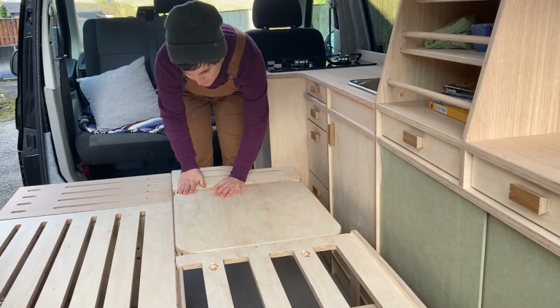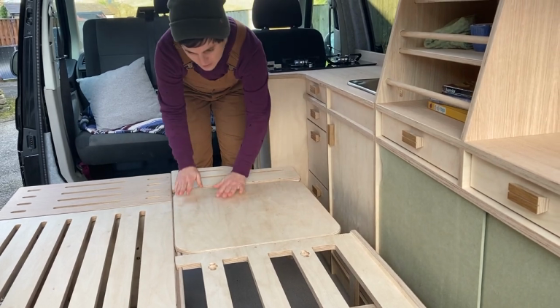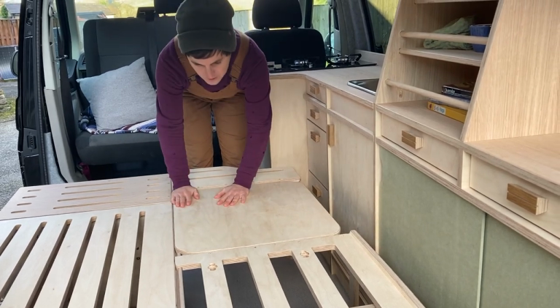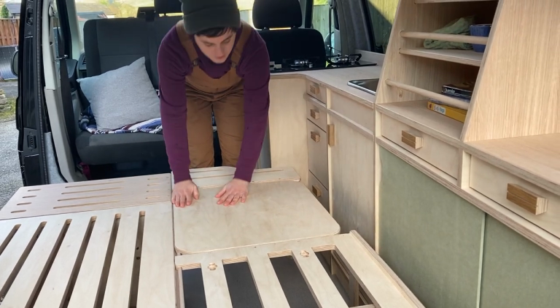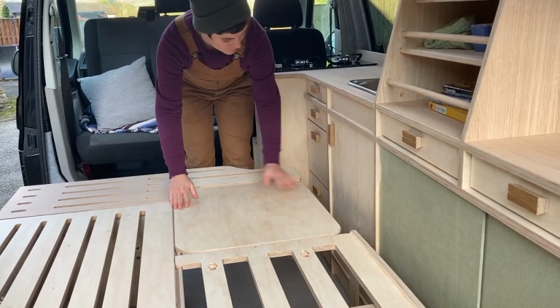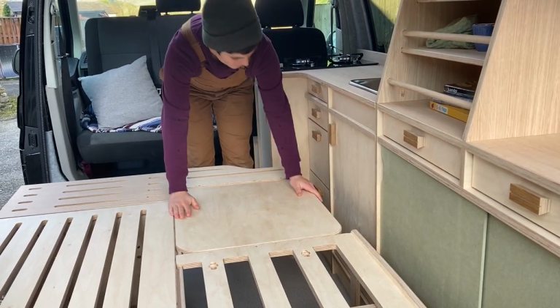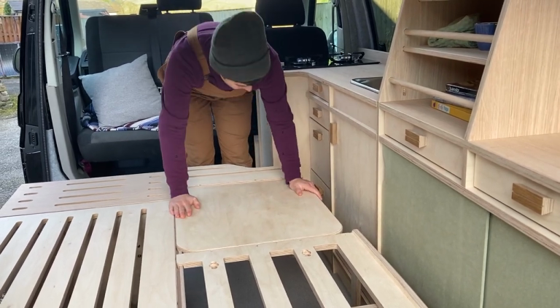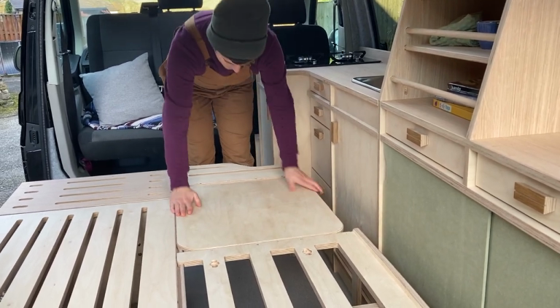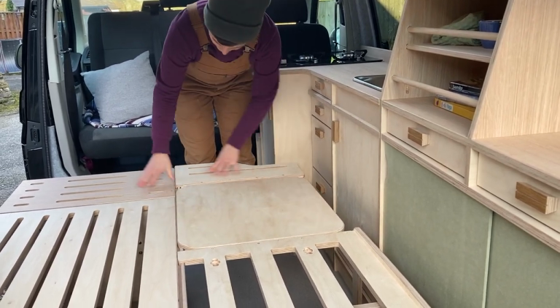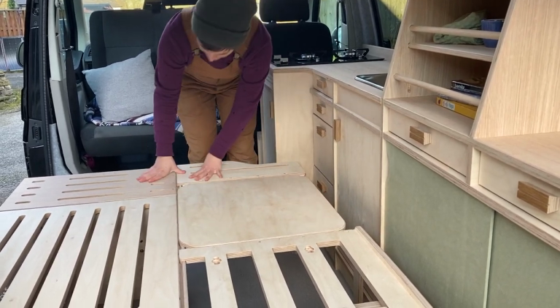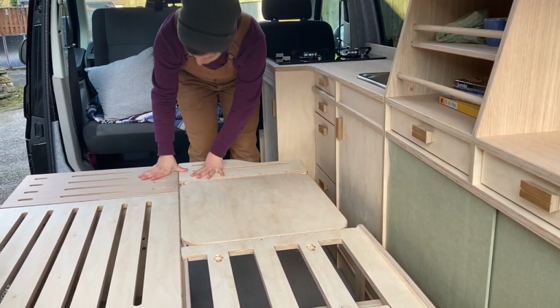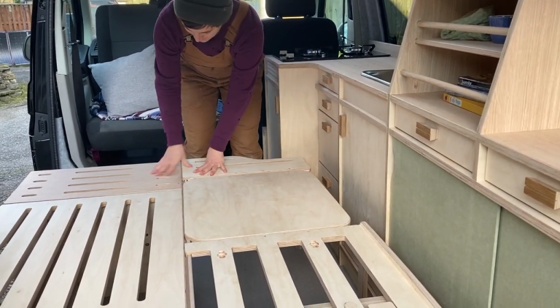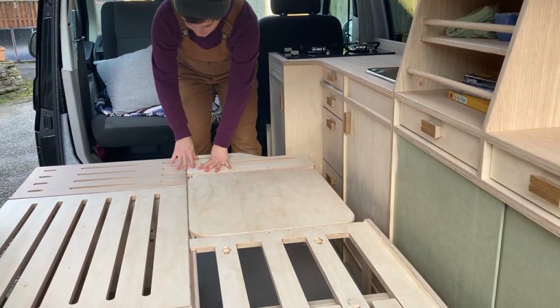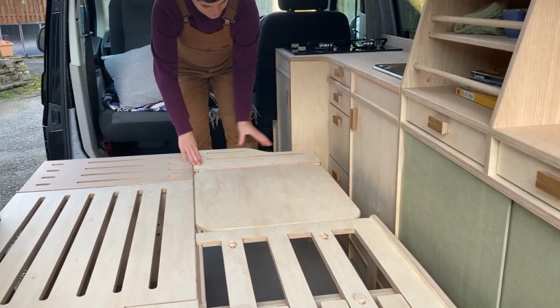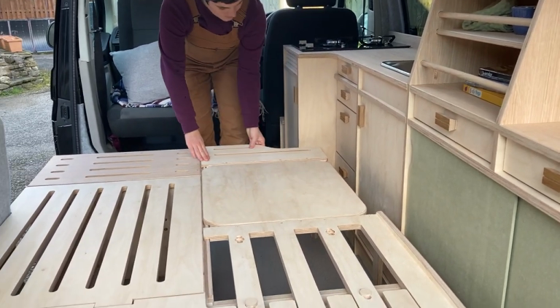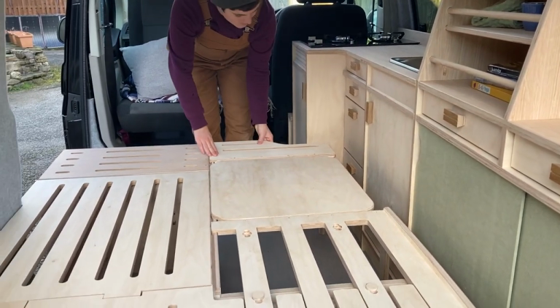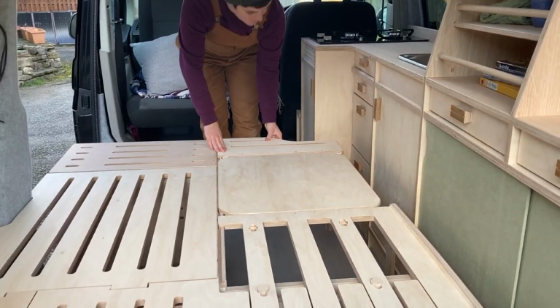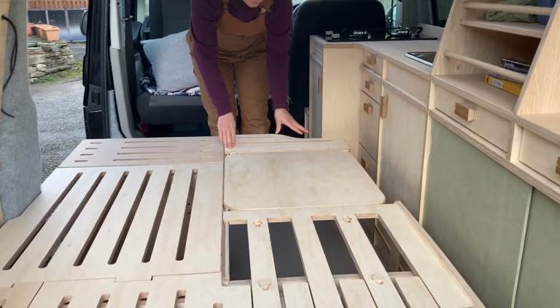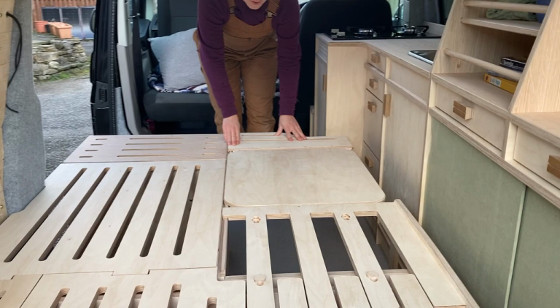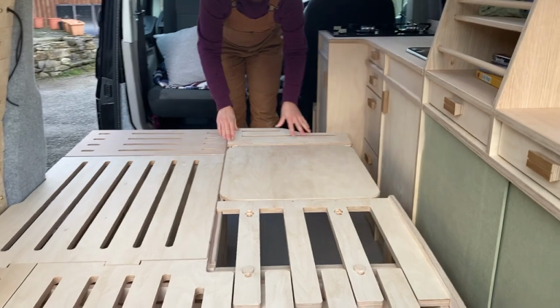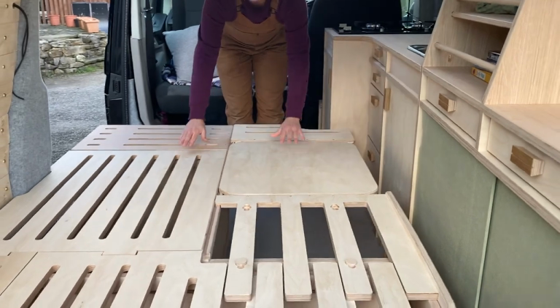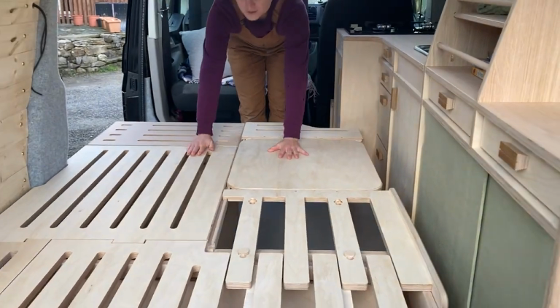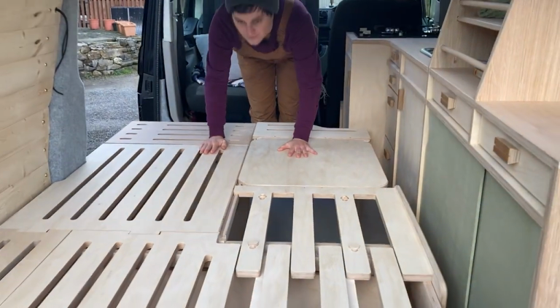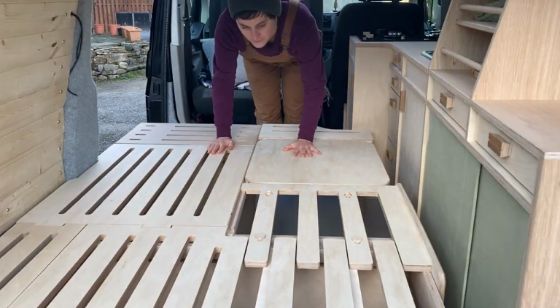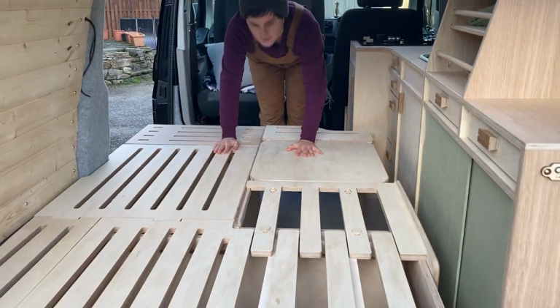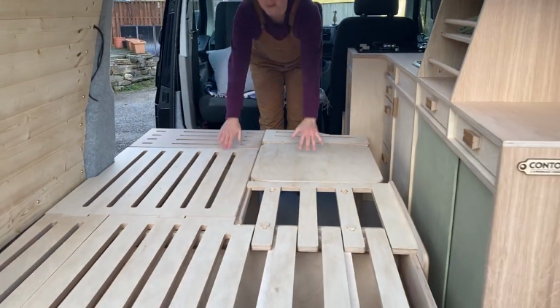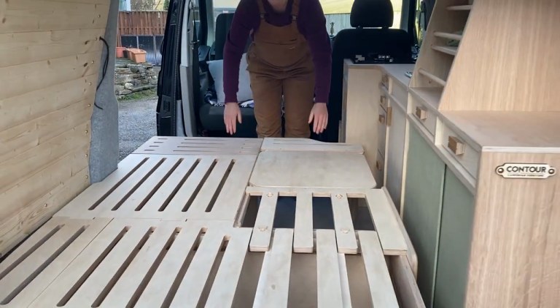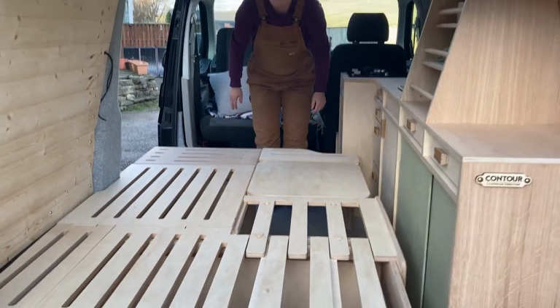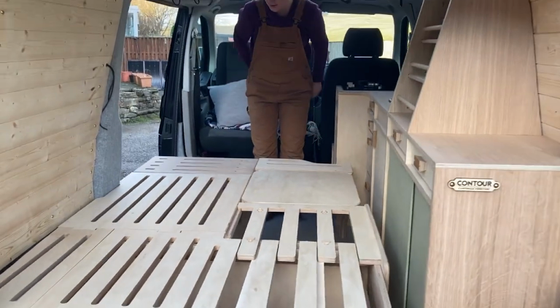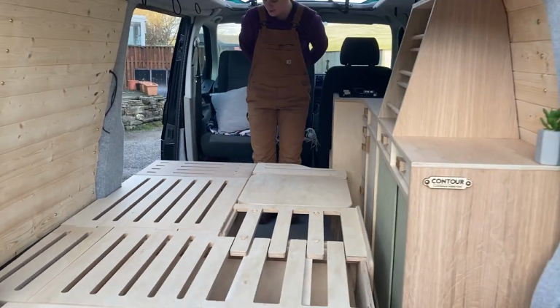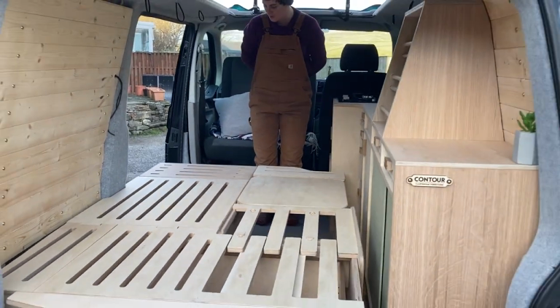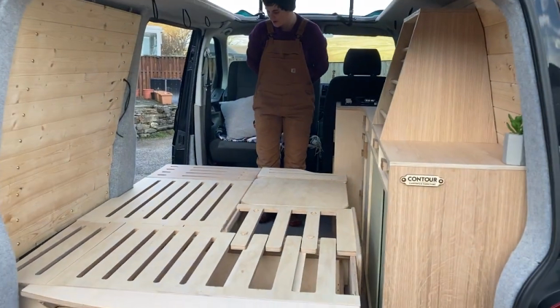It just goes into those grooves there and then you've got yourself a strong surface right there.